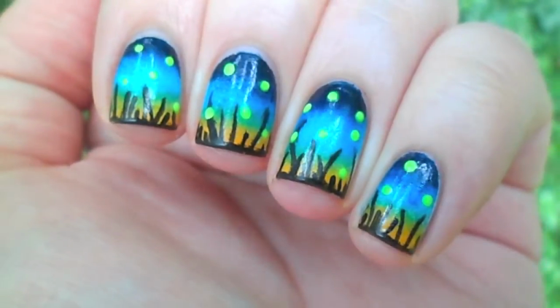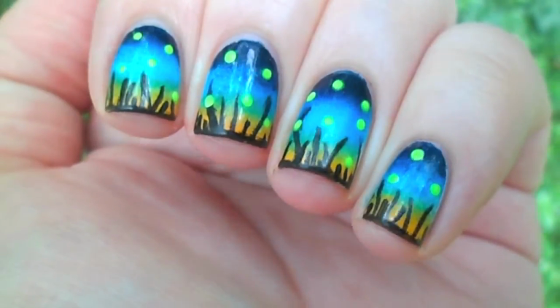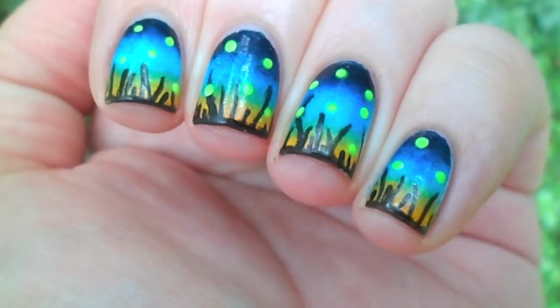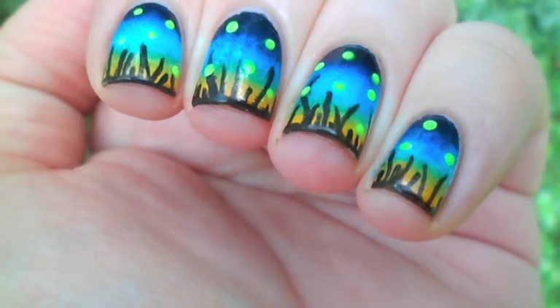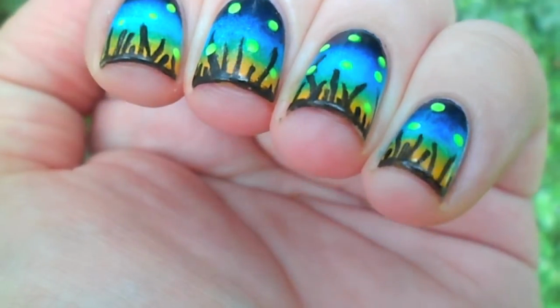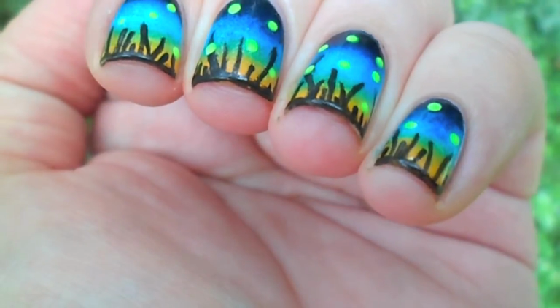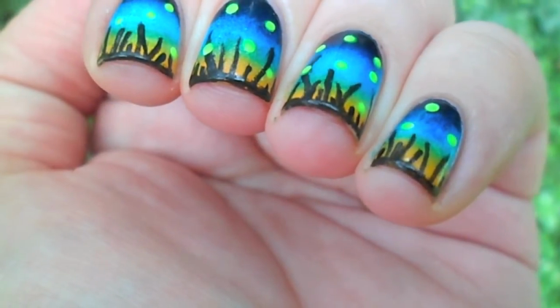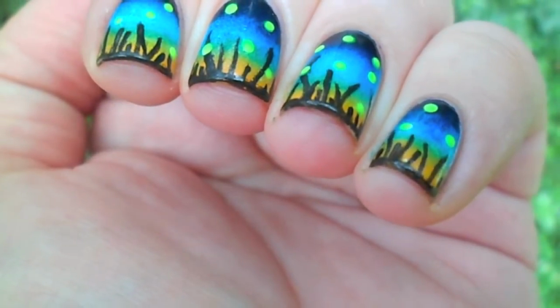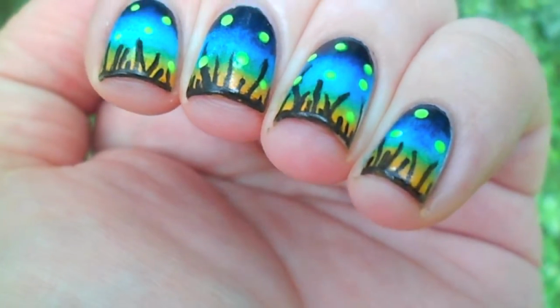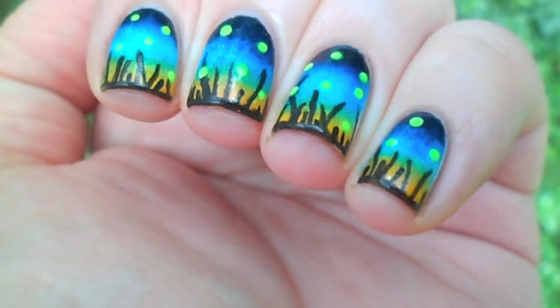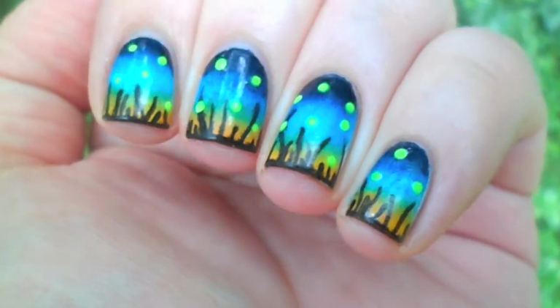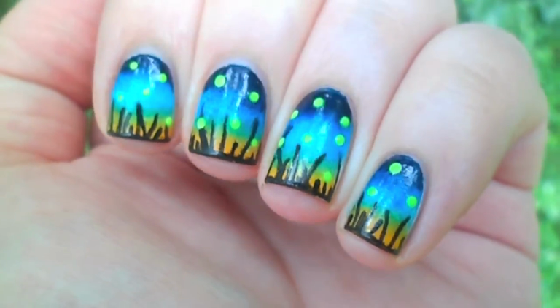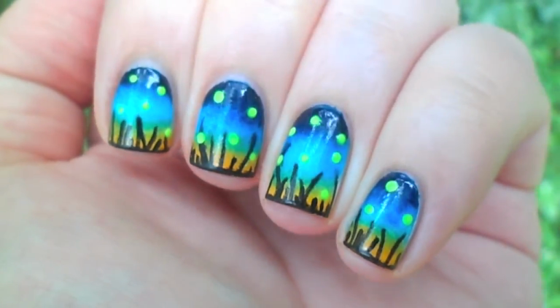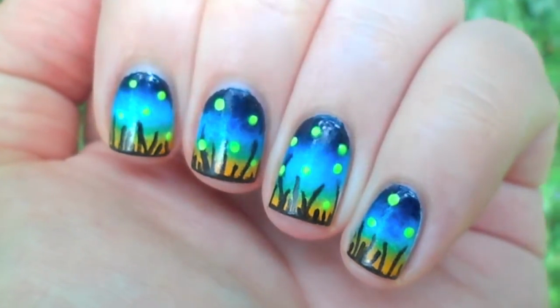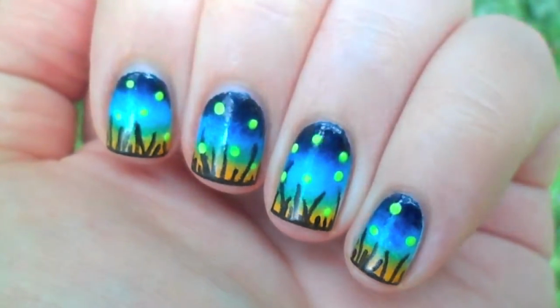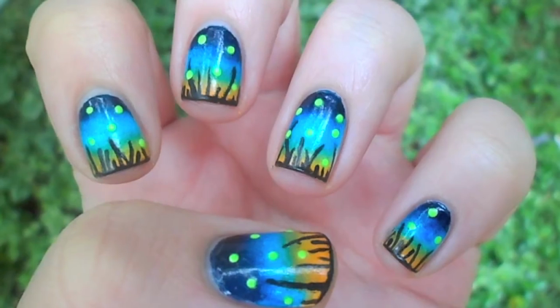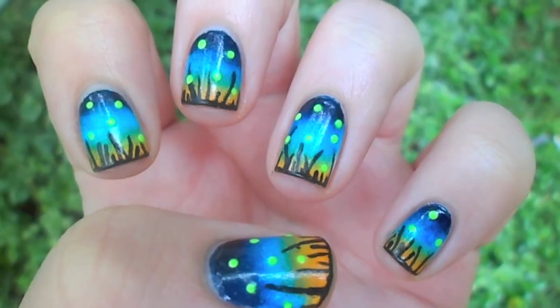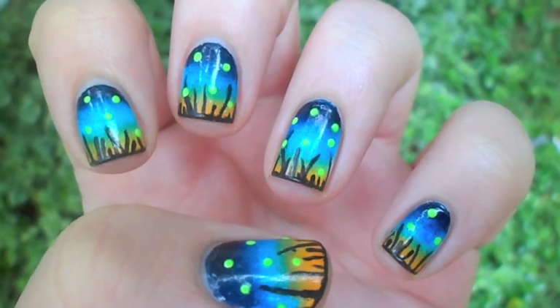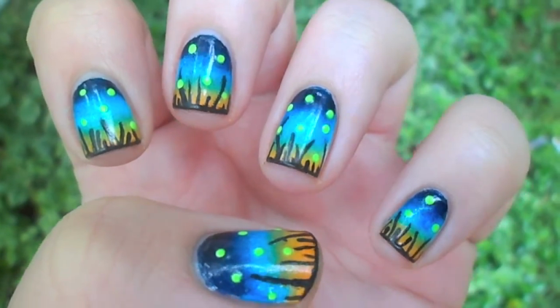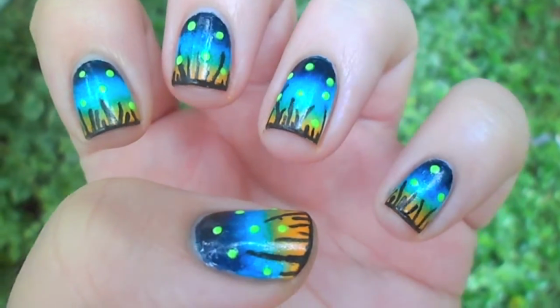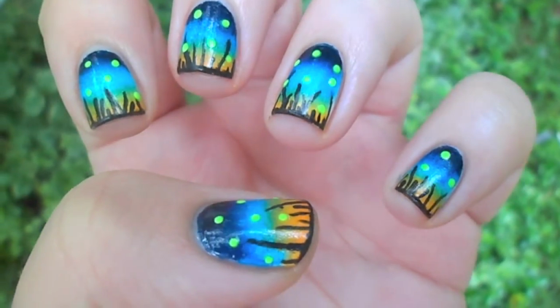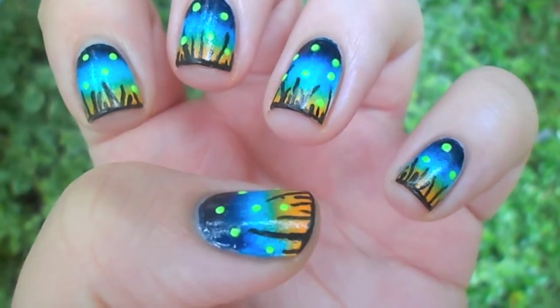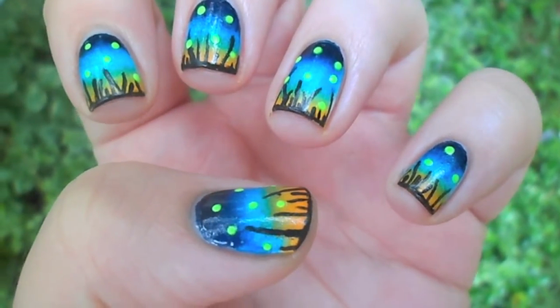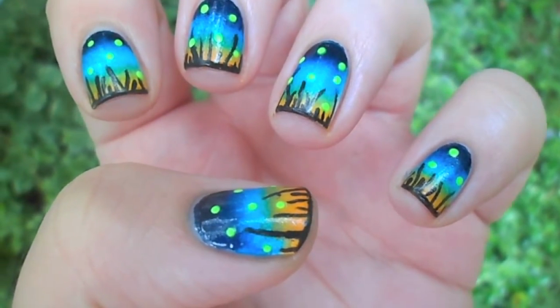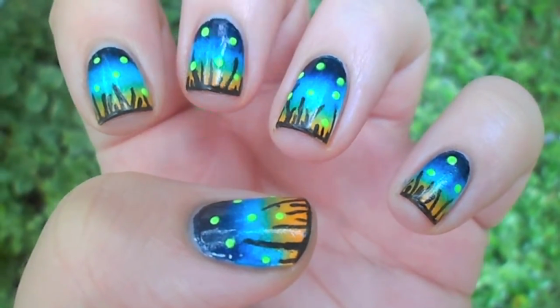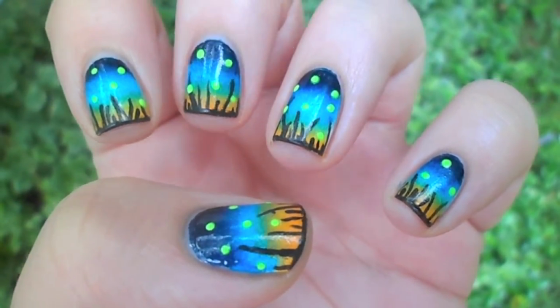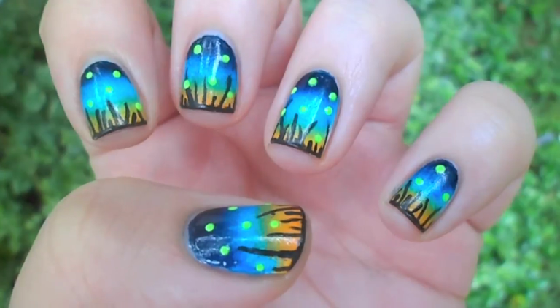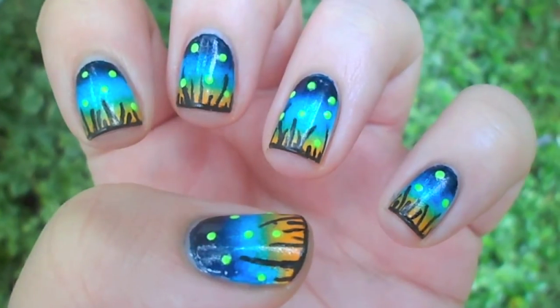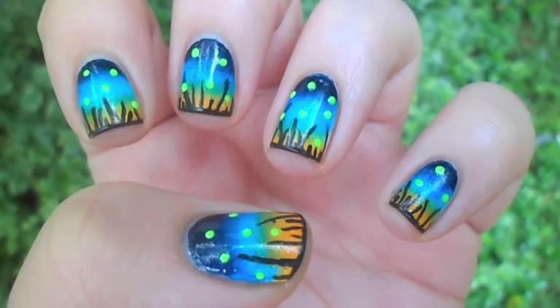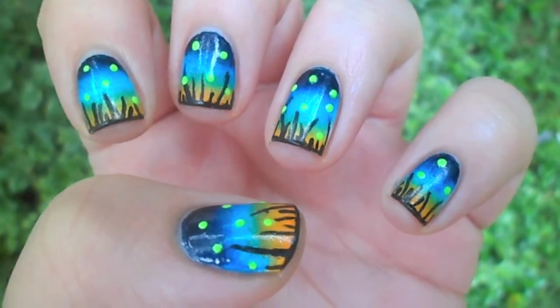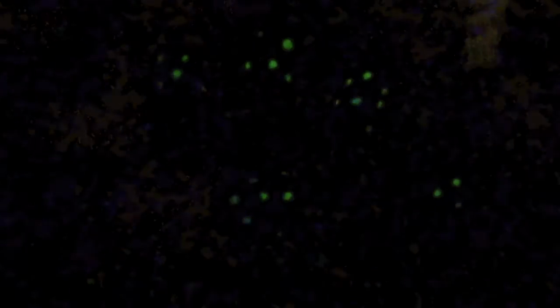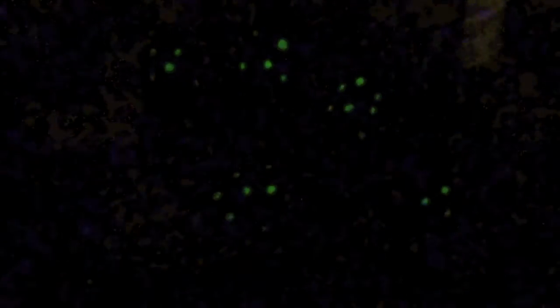With summer in full progress, in today's tutorial I'll show you how to get these adorable firefly nails that will light up your summer night.